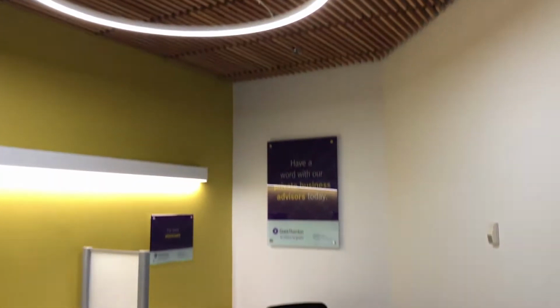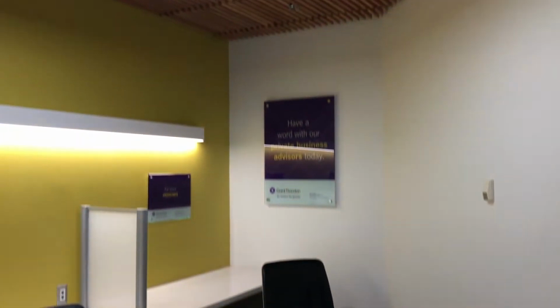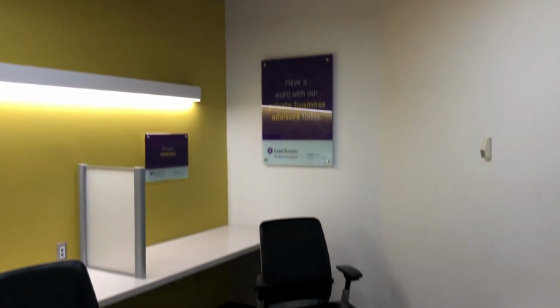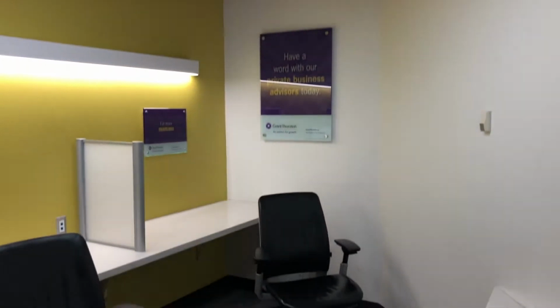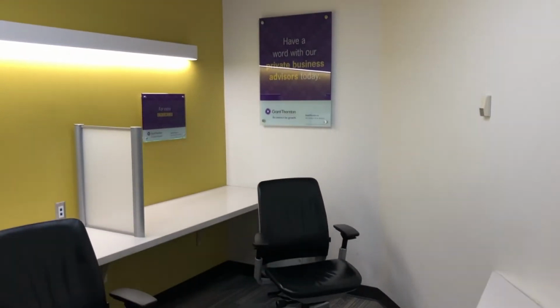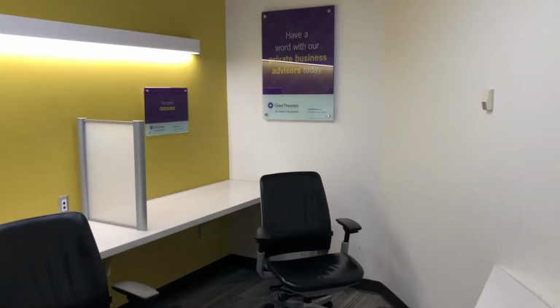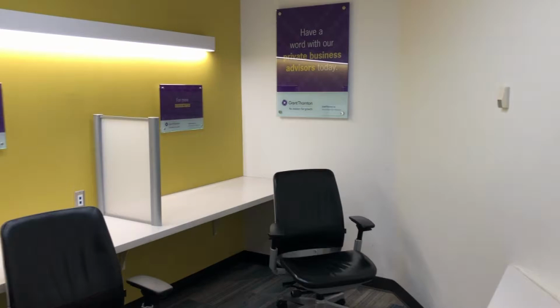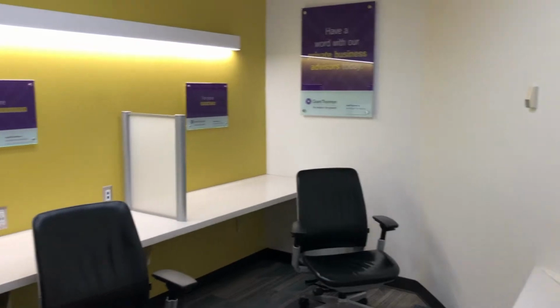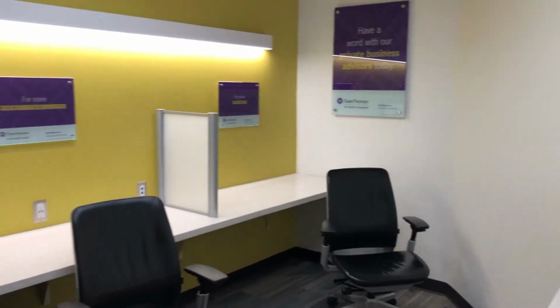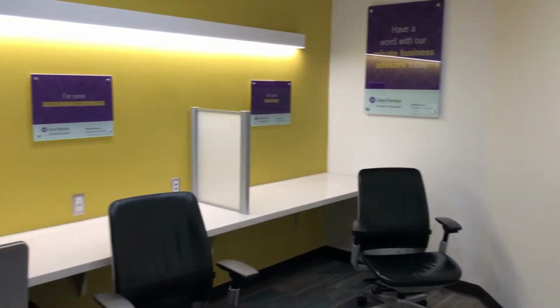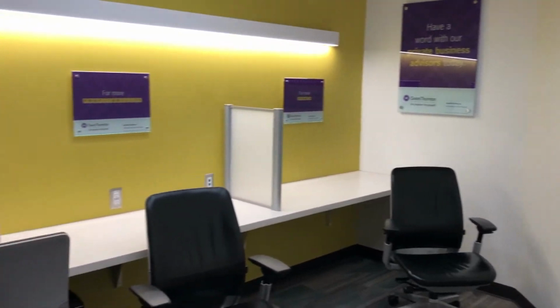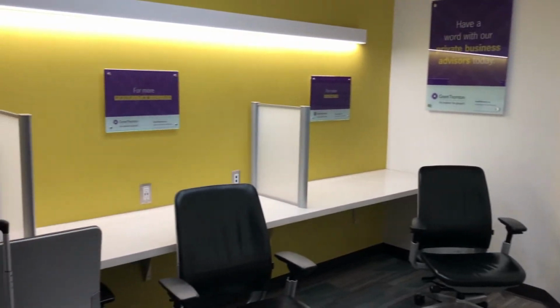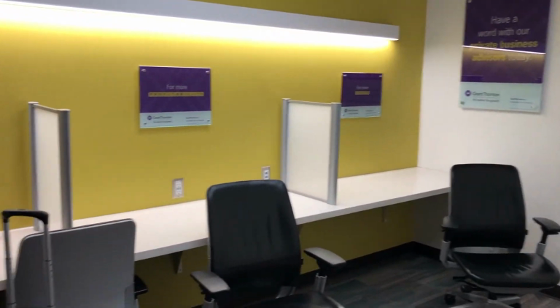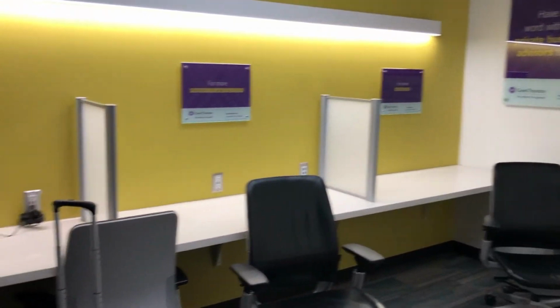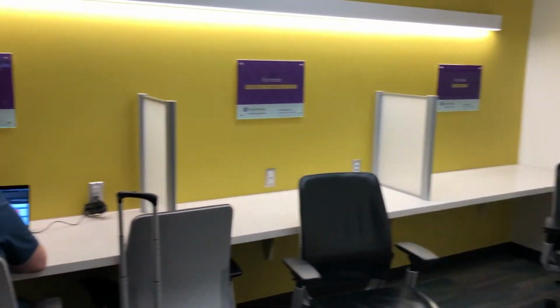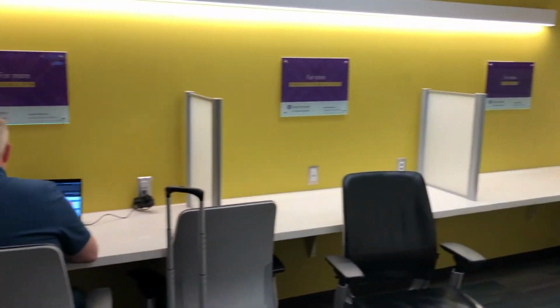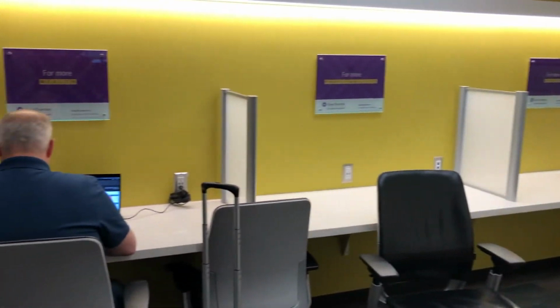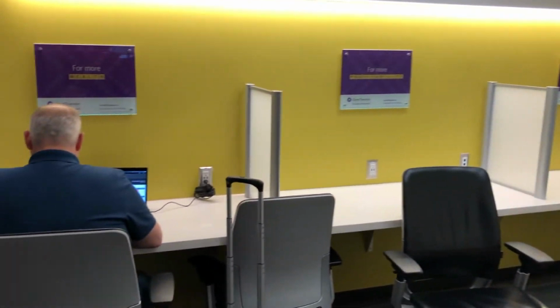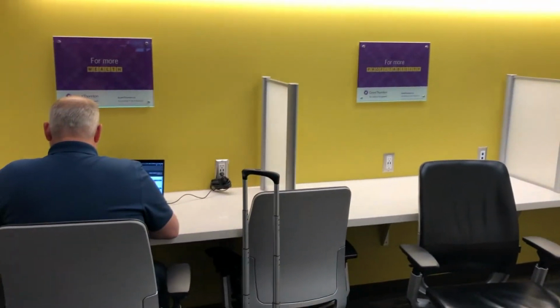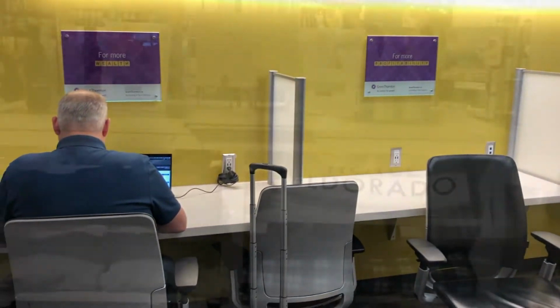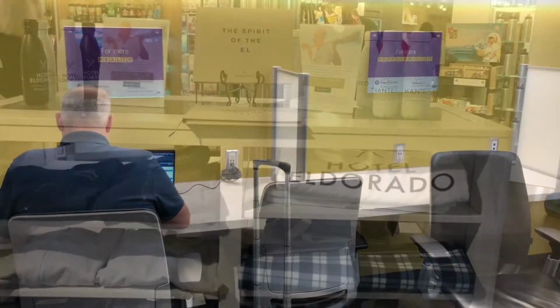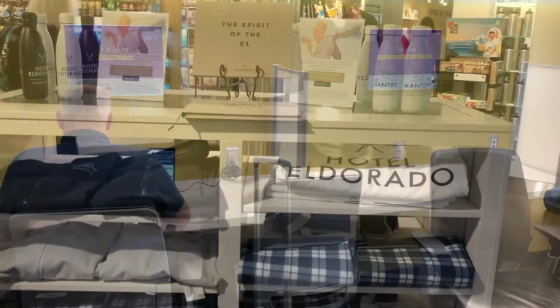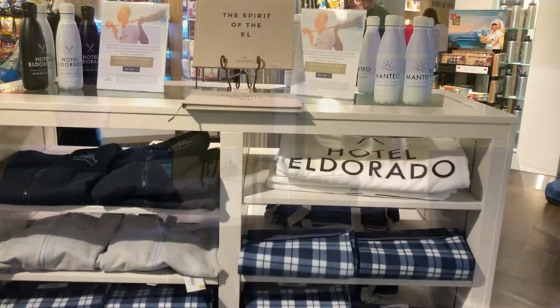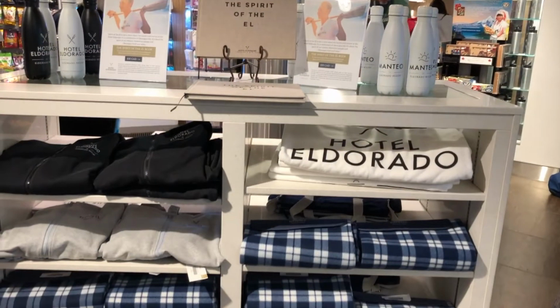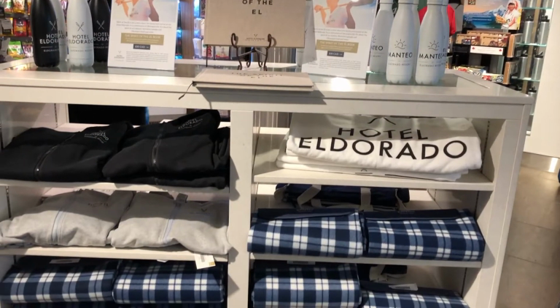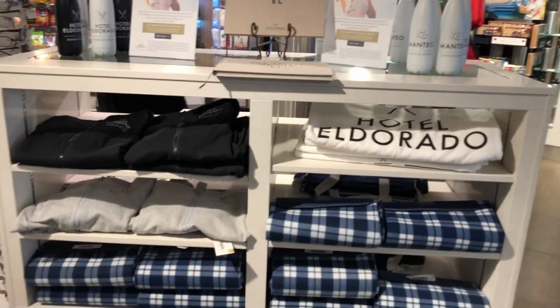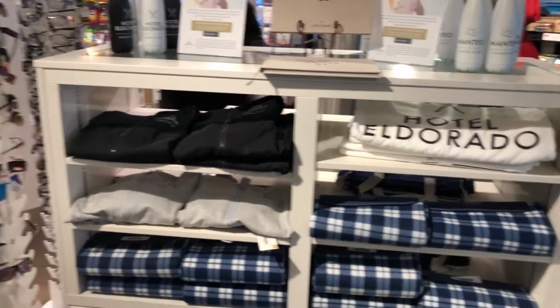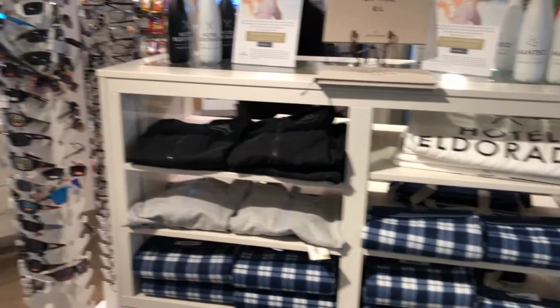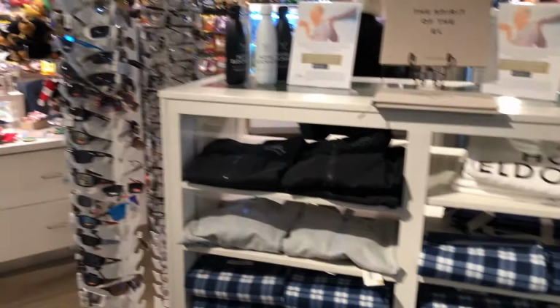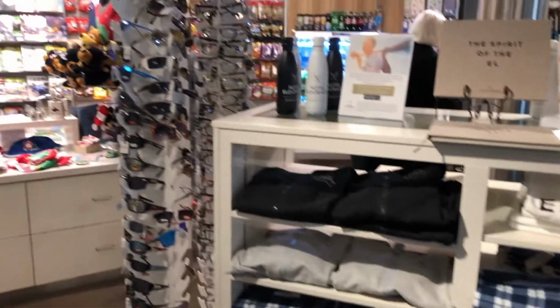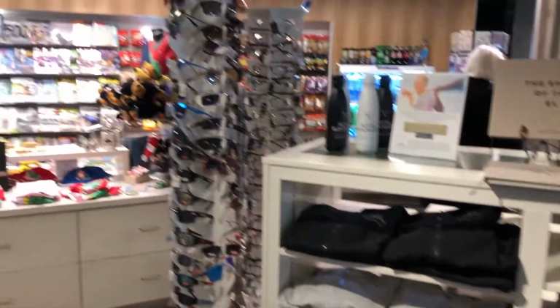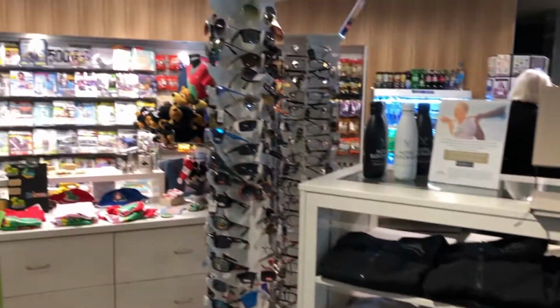There's the Royal Bank of Canada, where you can also get US cash. Here's an area that you can sit down, plug in, and do some work. It's not a private area, but you can have some privacy there.